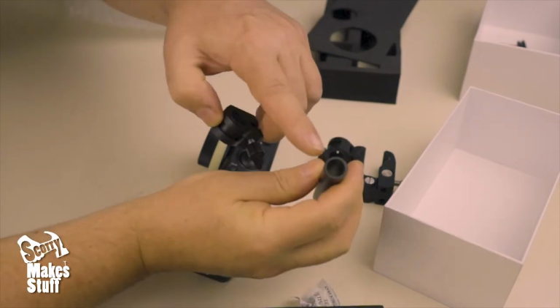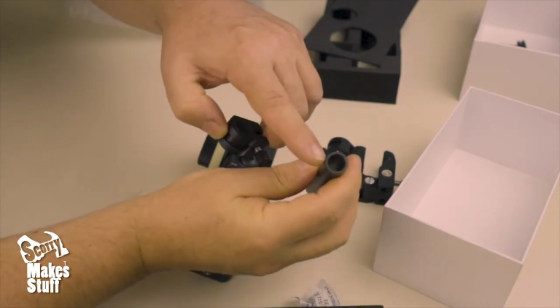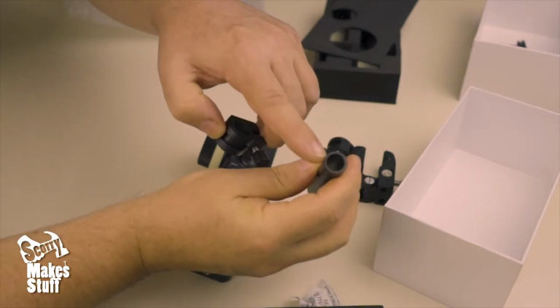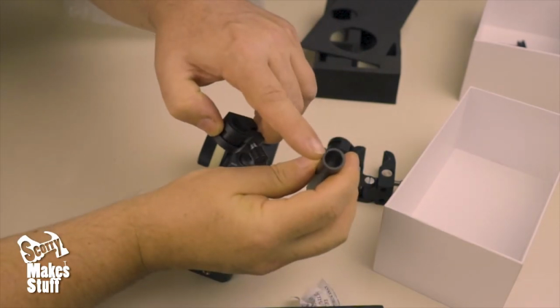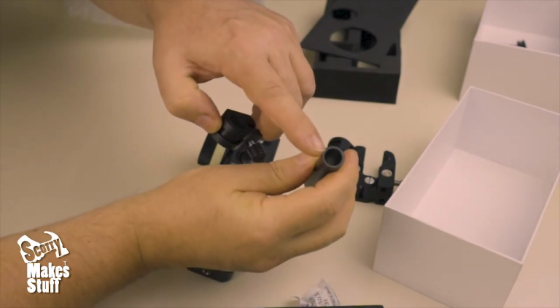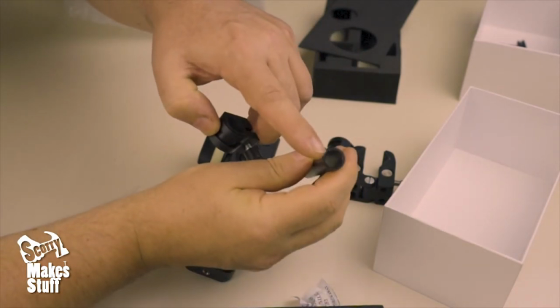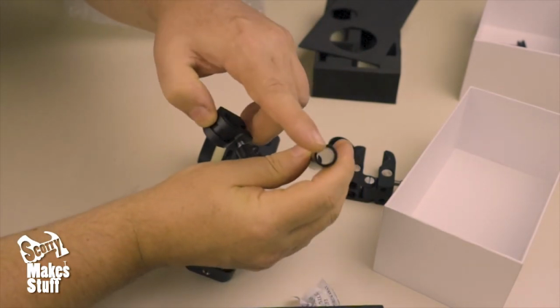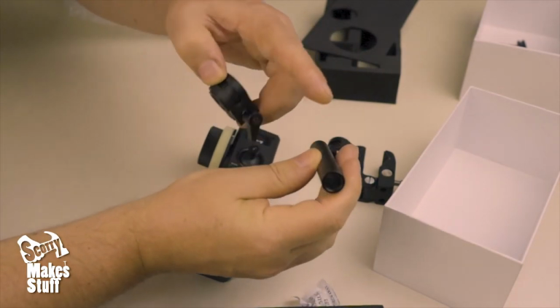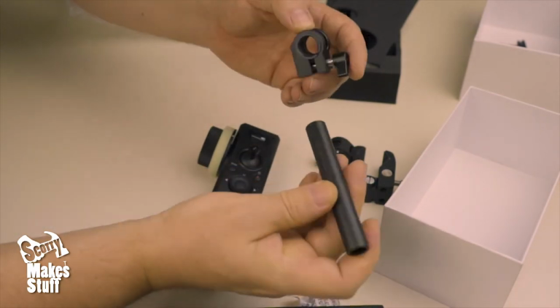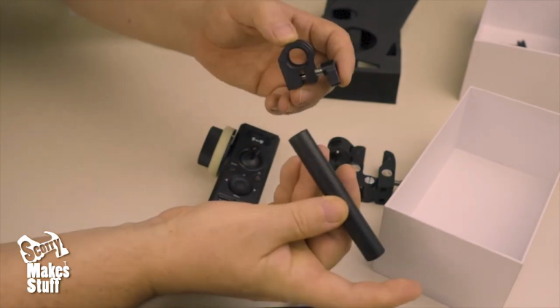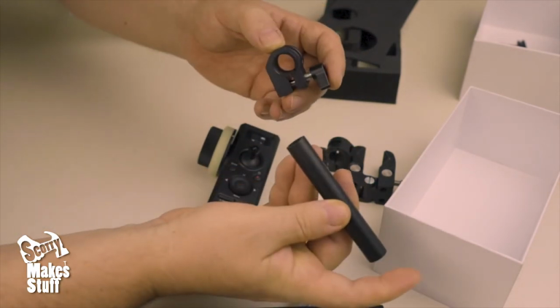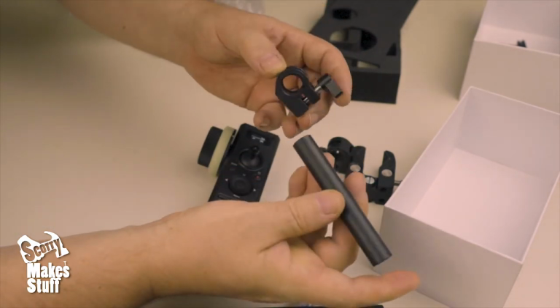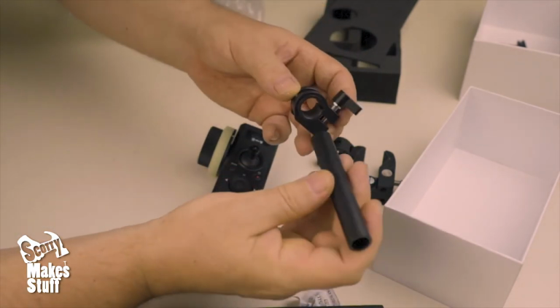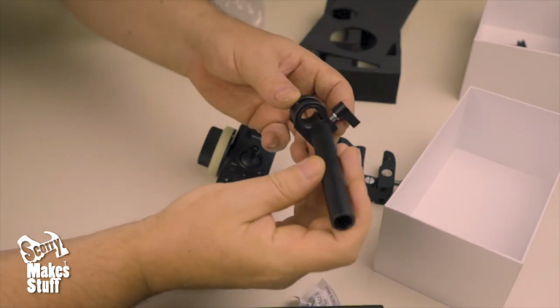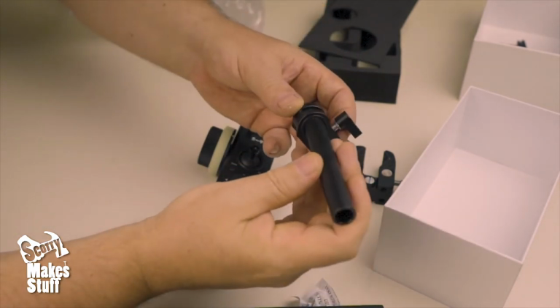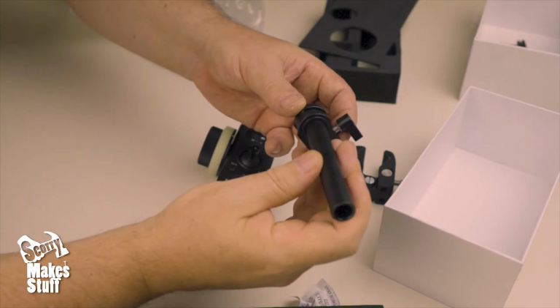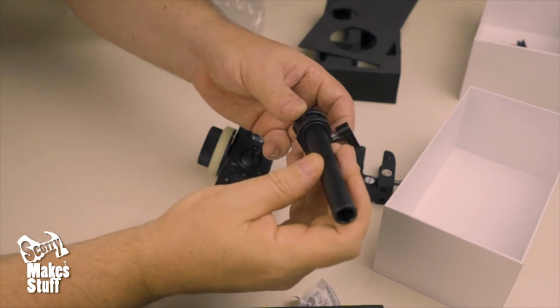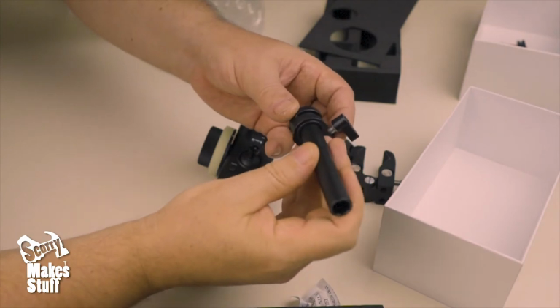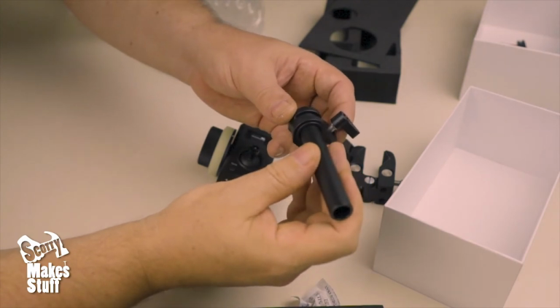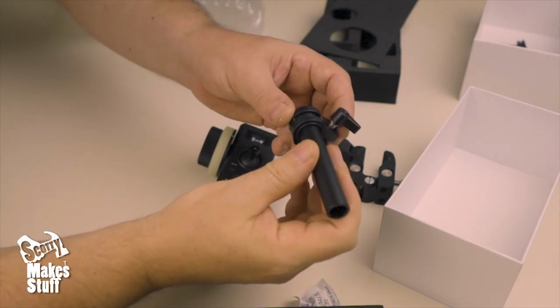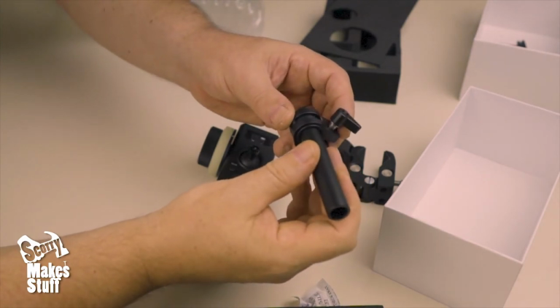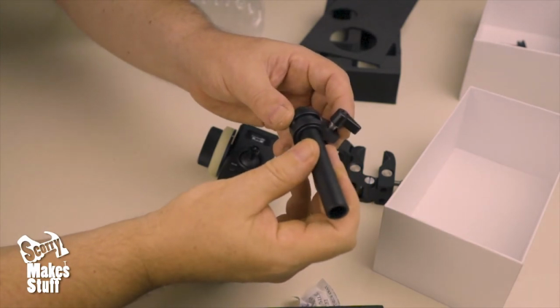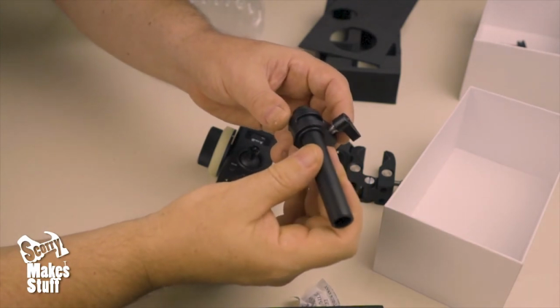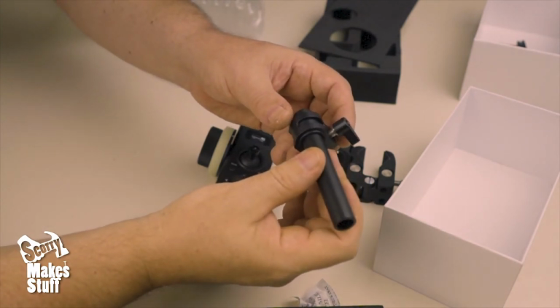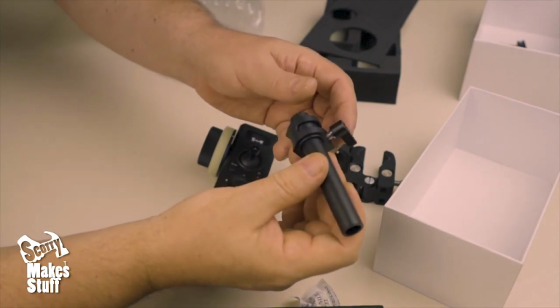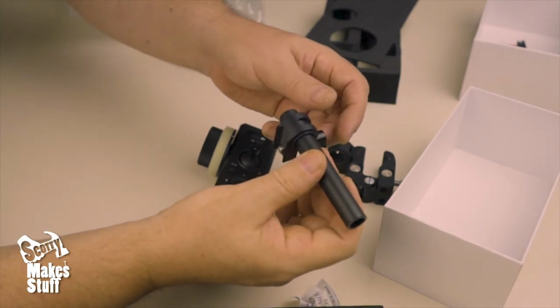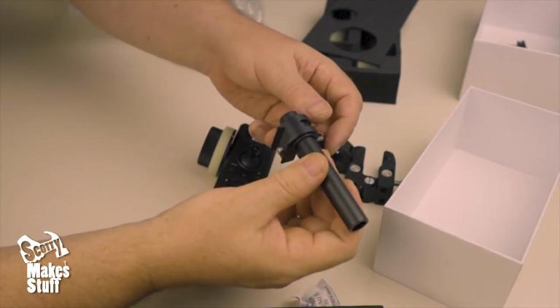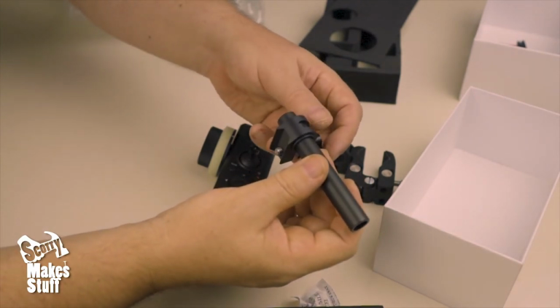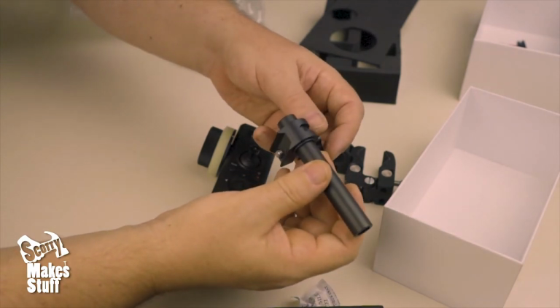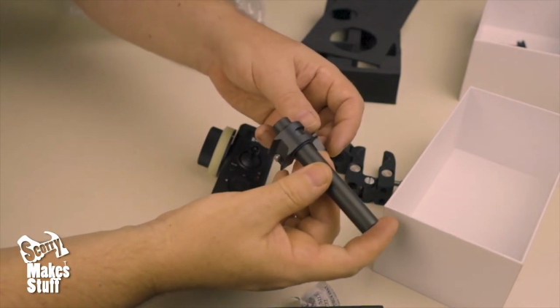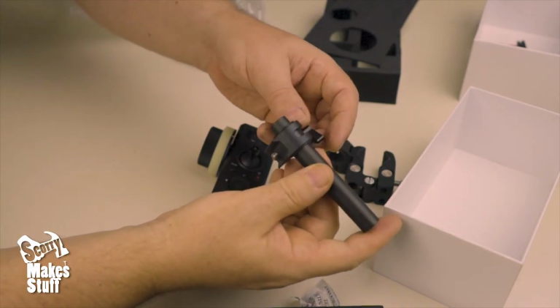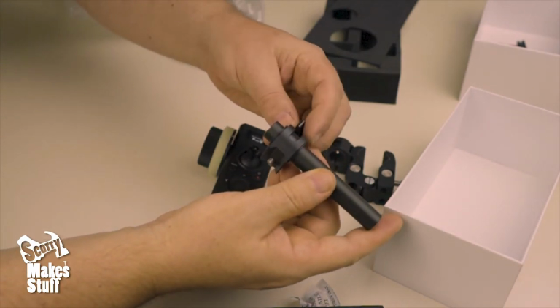It's a bit of a shame it's not threaded on the inside, so you can't attach it to other 15mm rods.